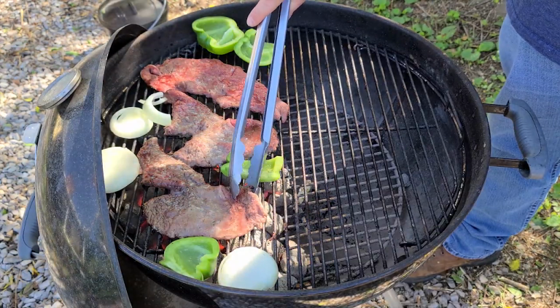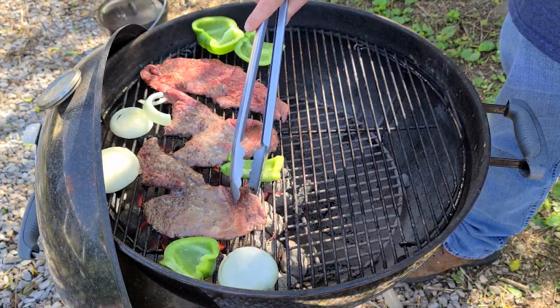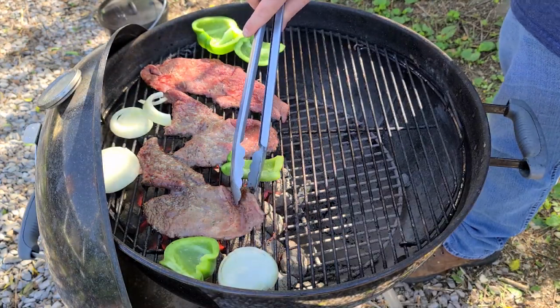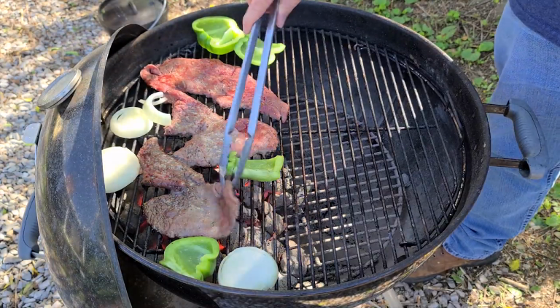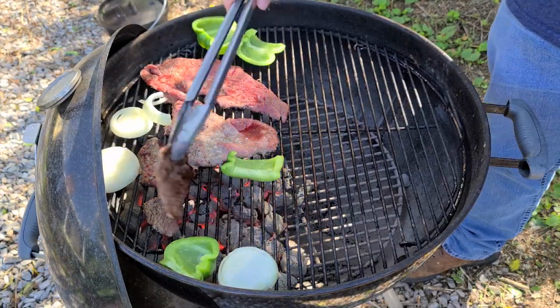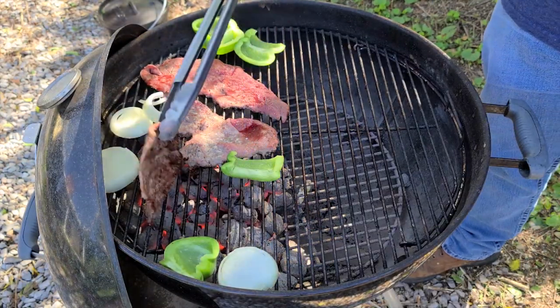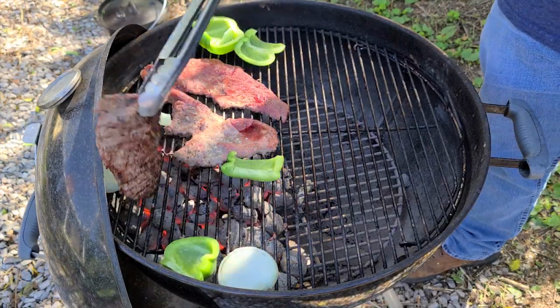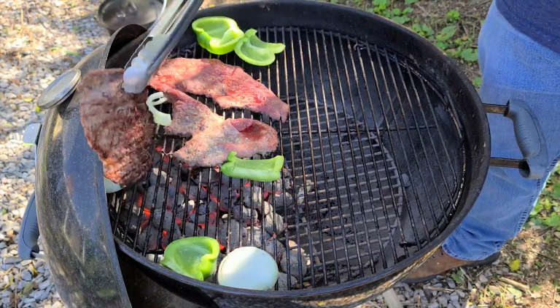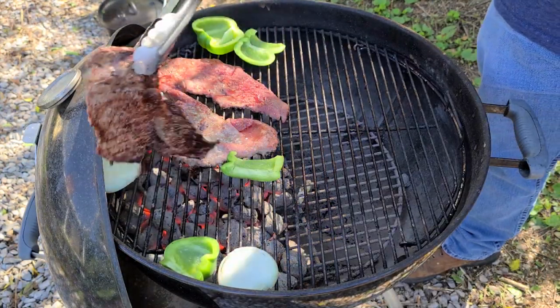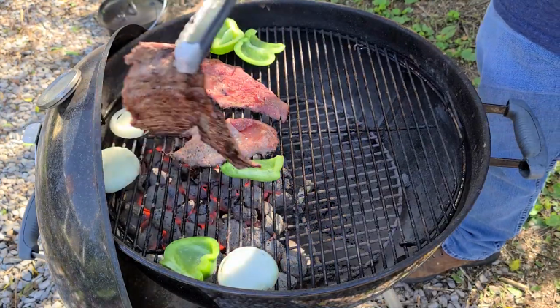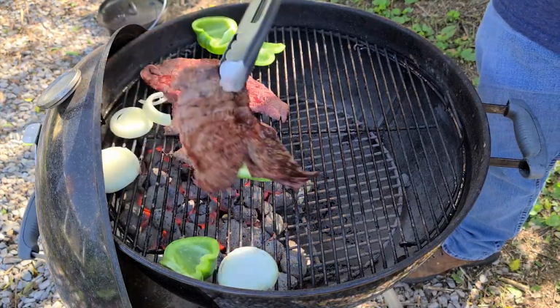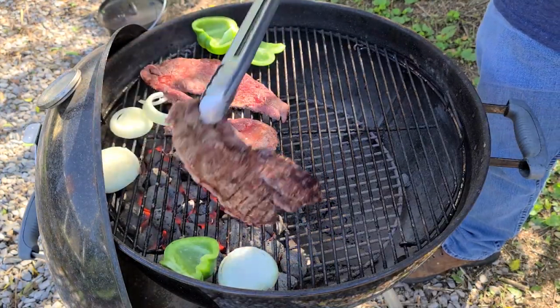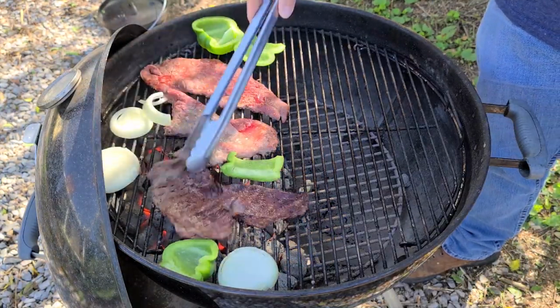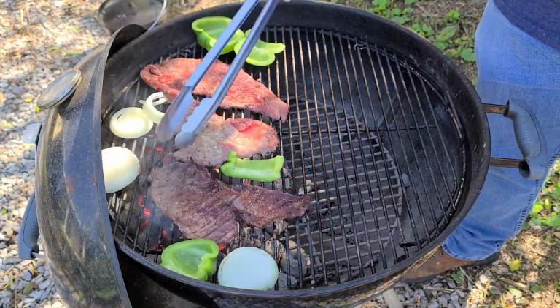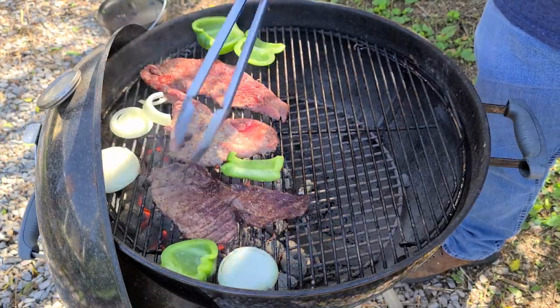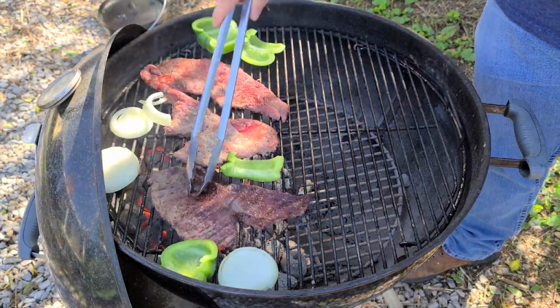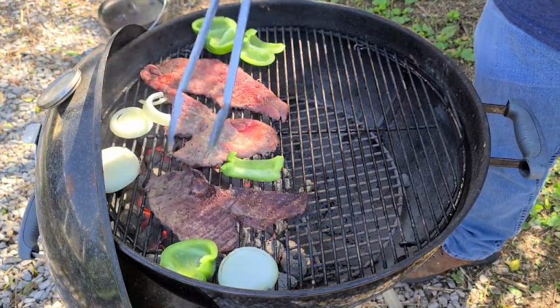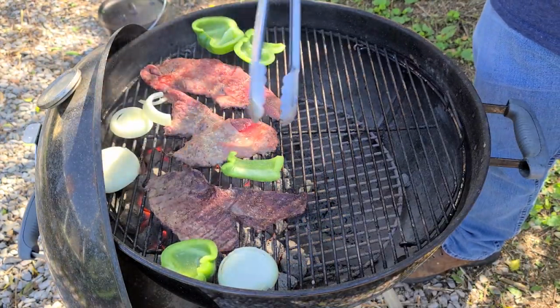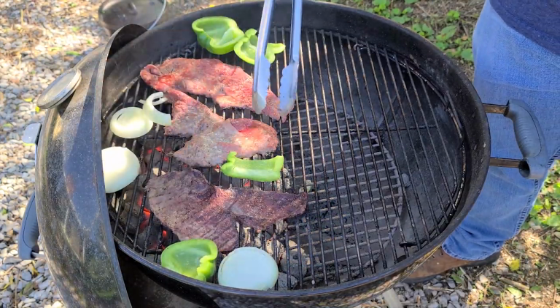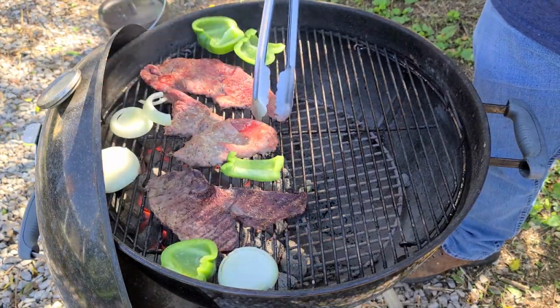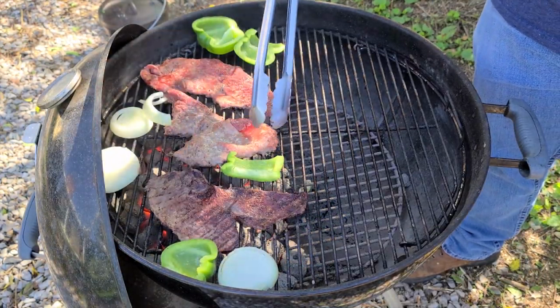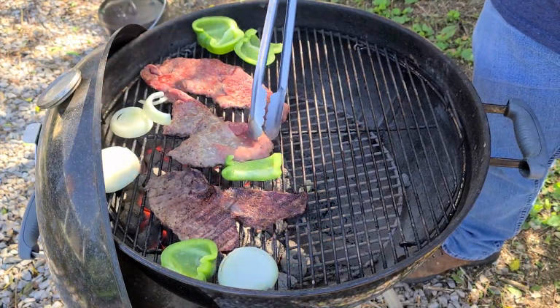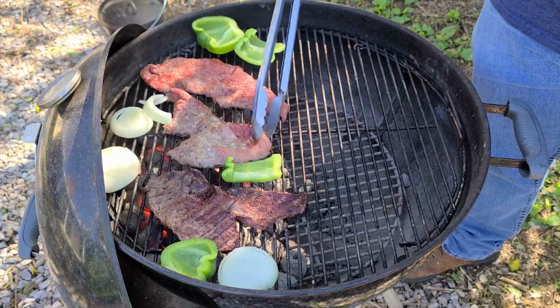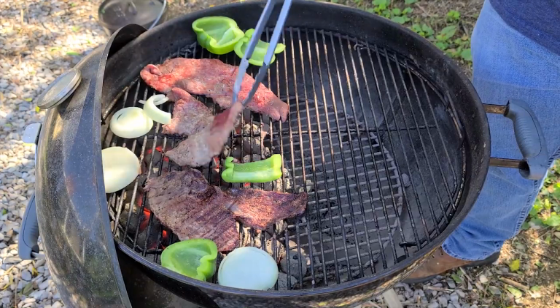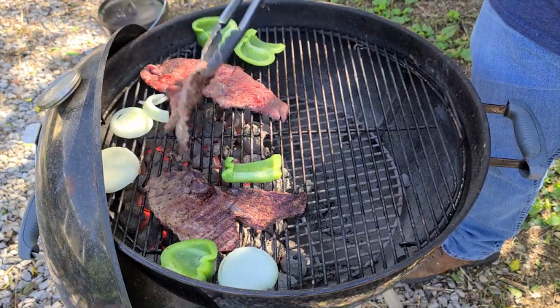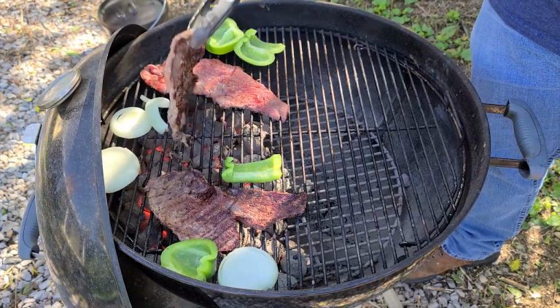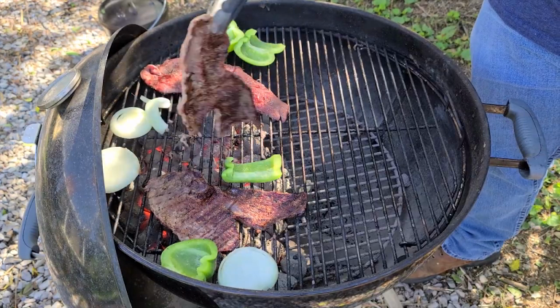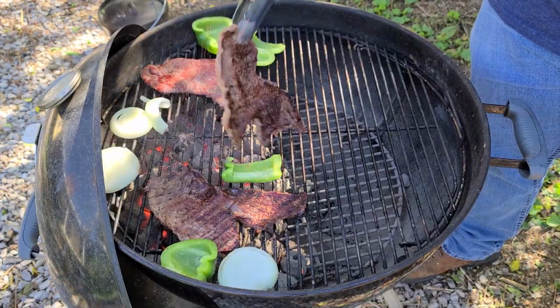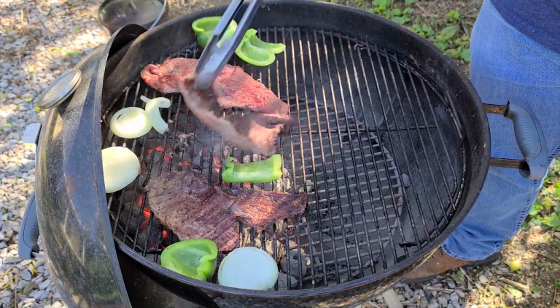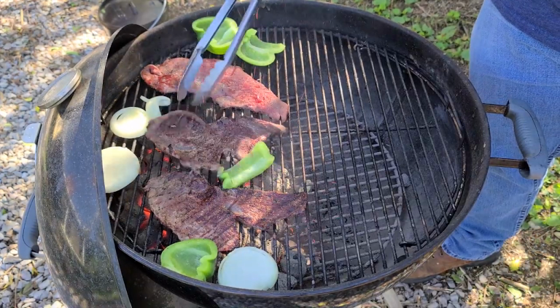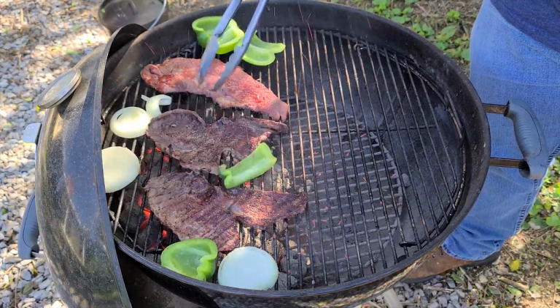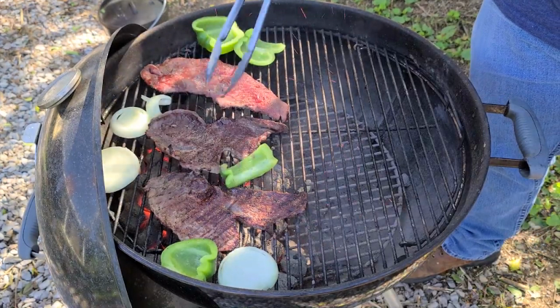We'll give these a quick turn — just want a good sear on them. Just like that.